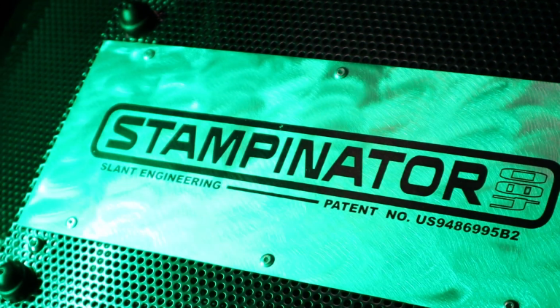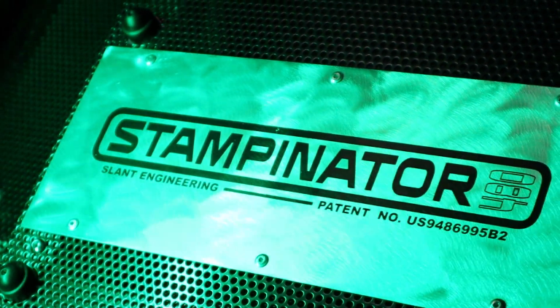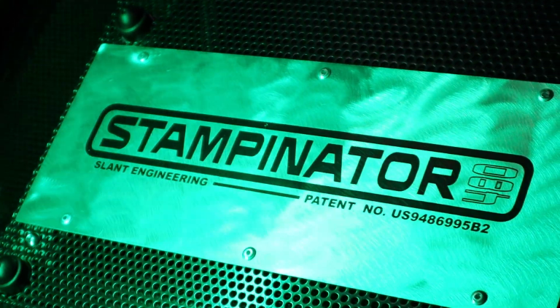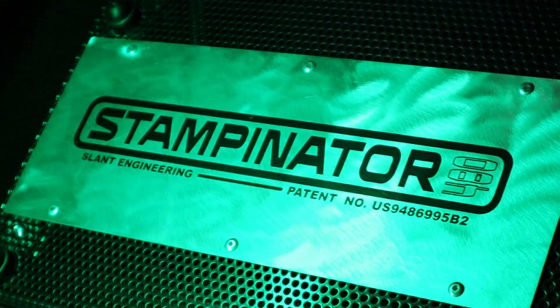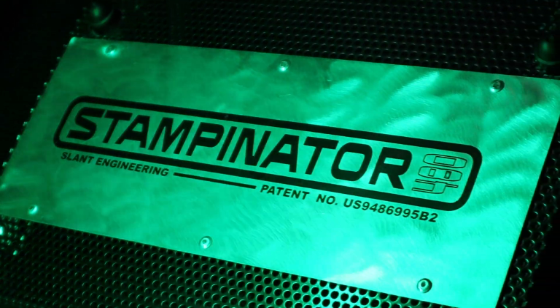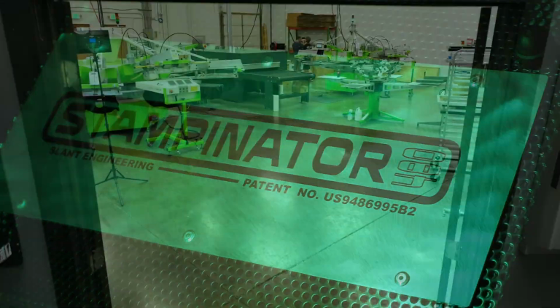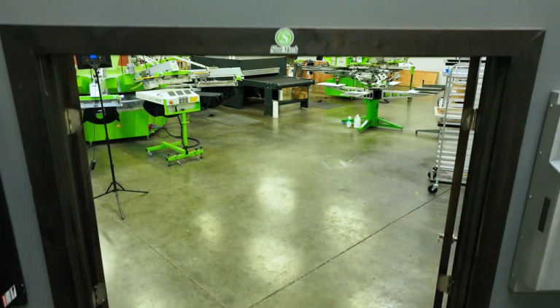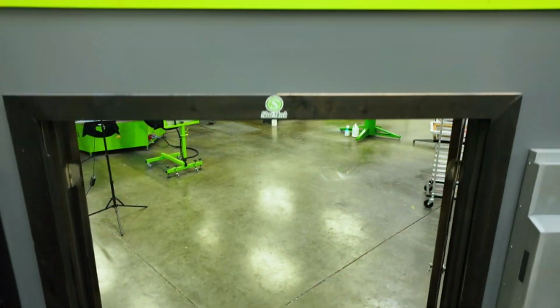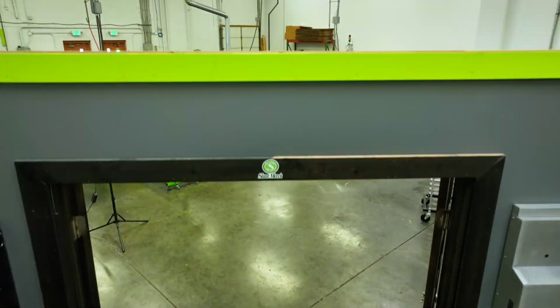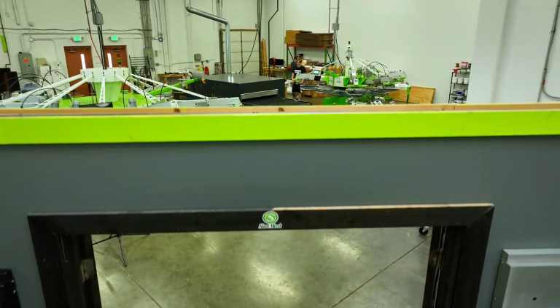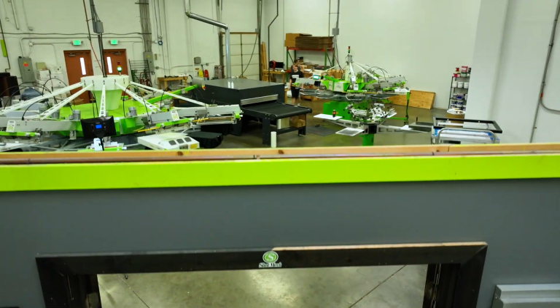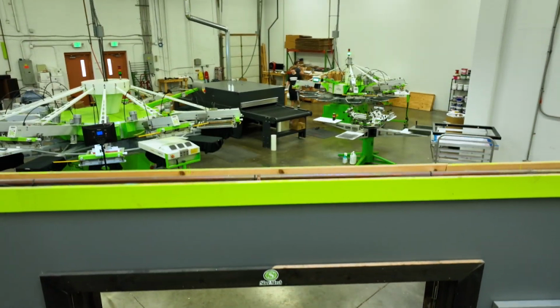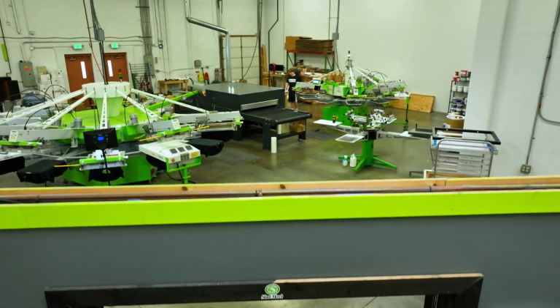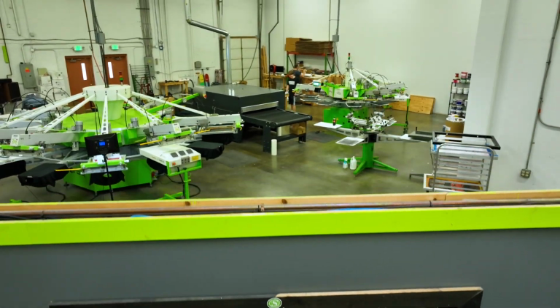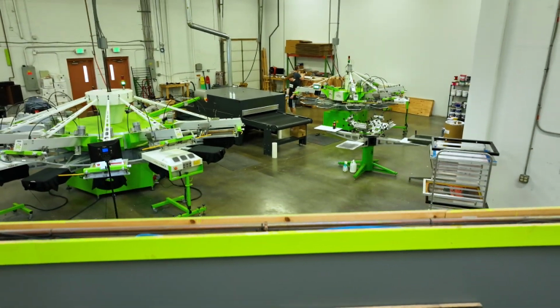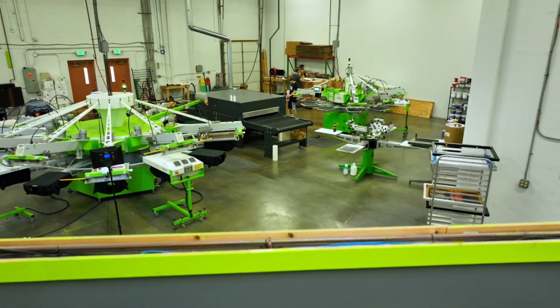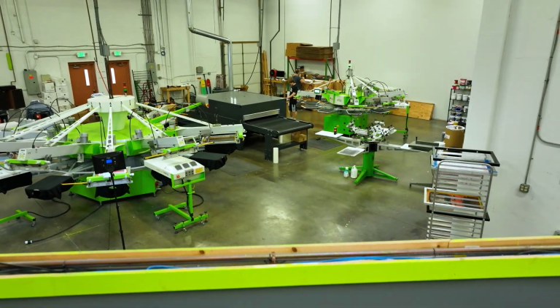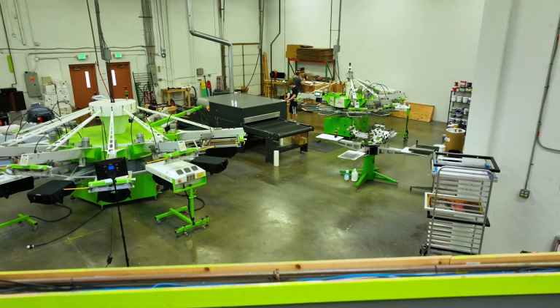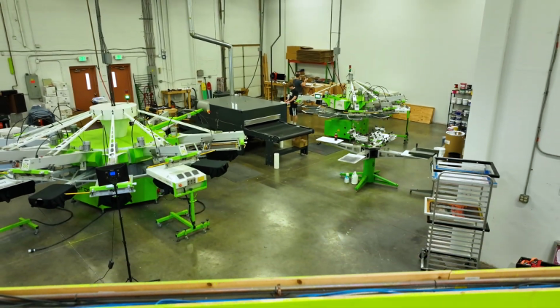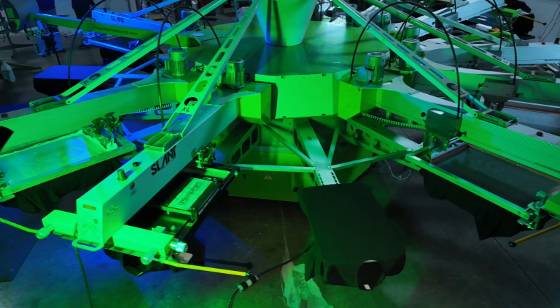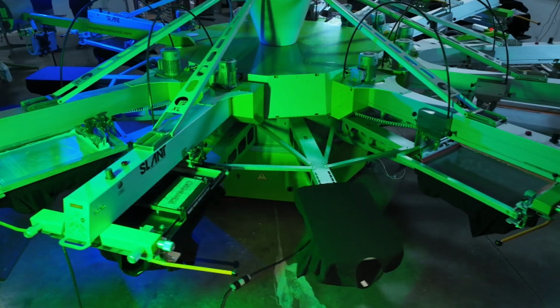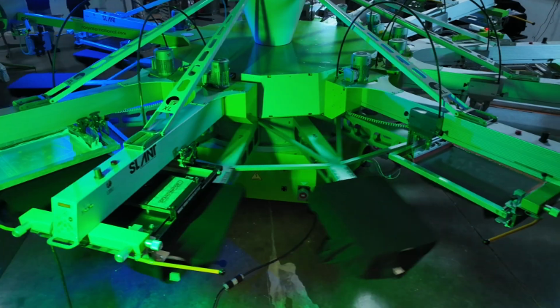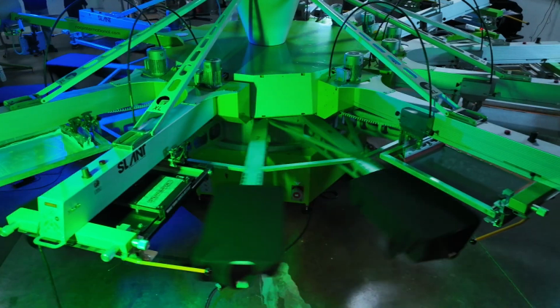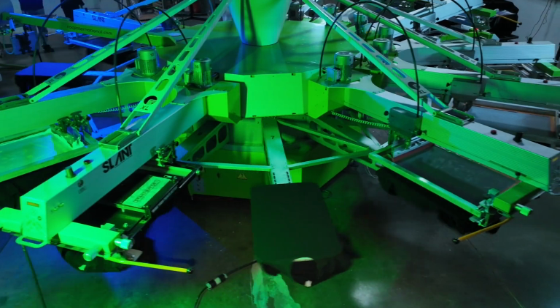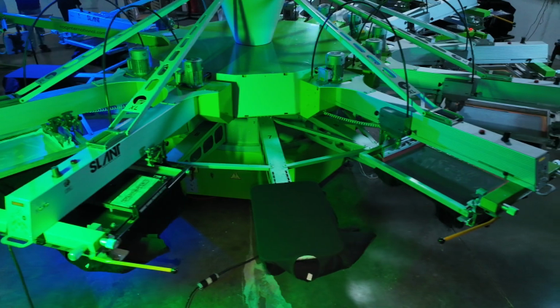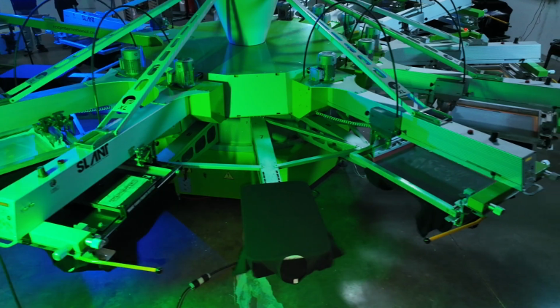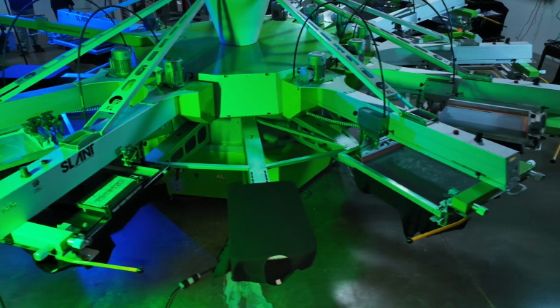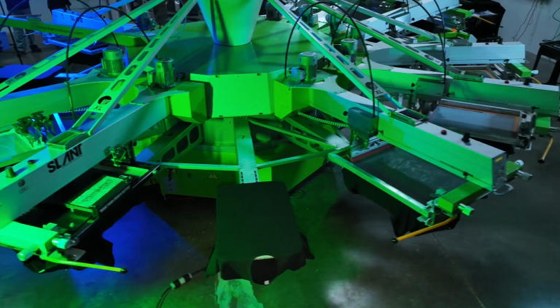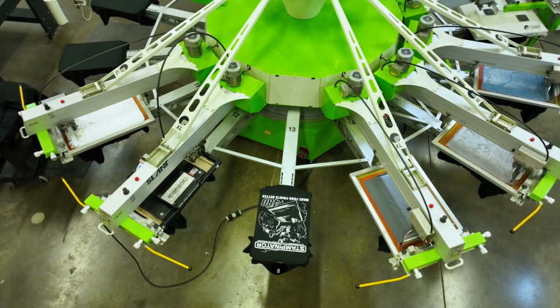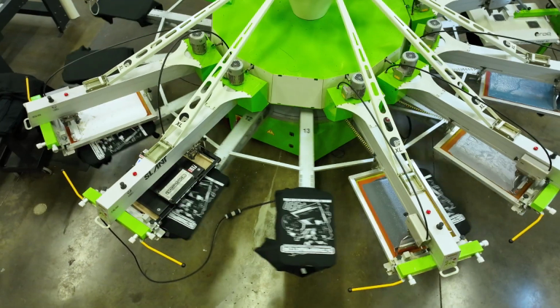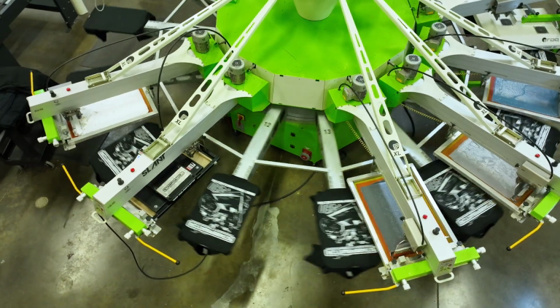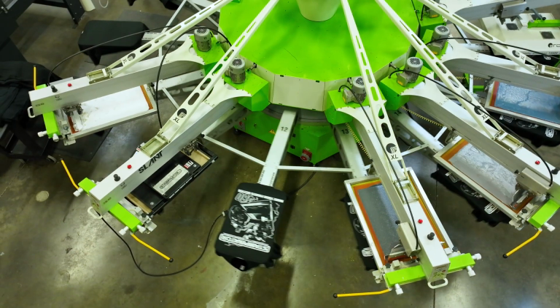Hey screen printers, I'm excited to announce that Stampinator and Slant are going to offer screen print classes starting in April.